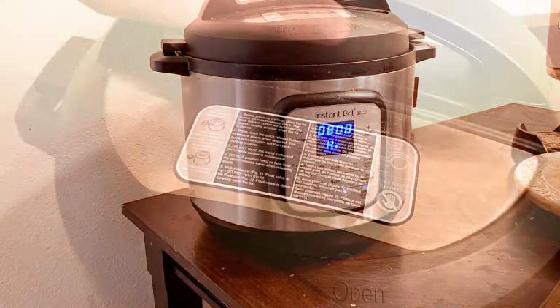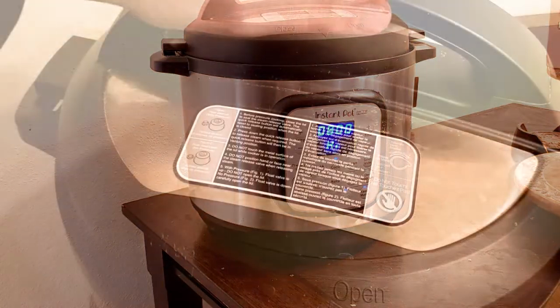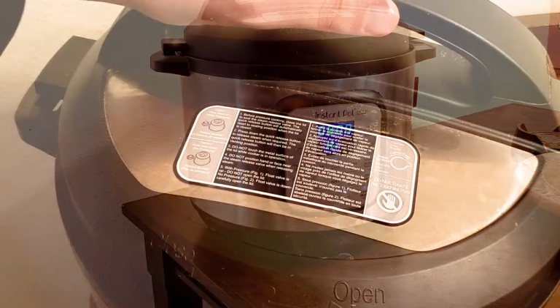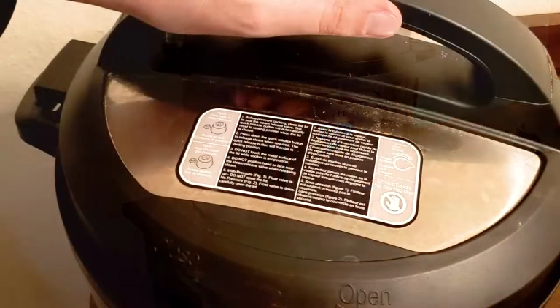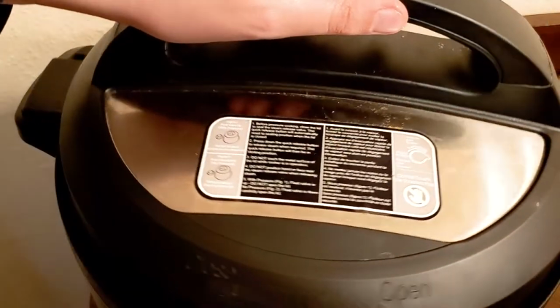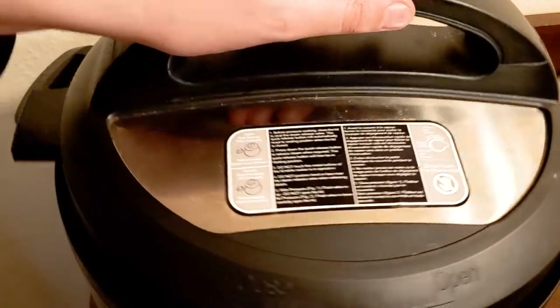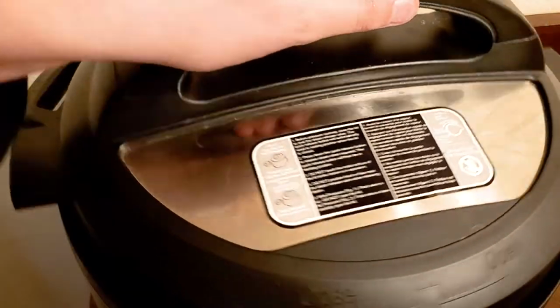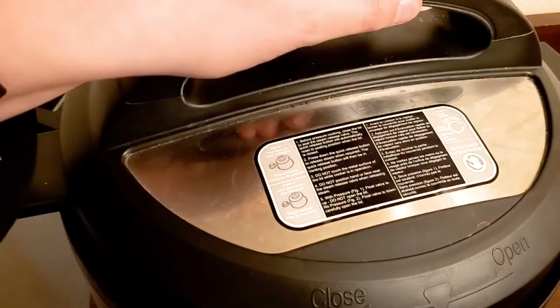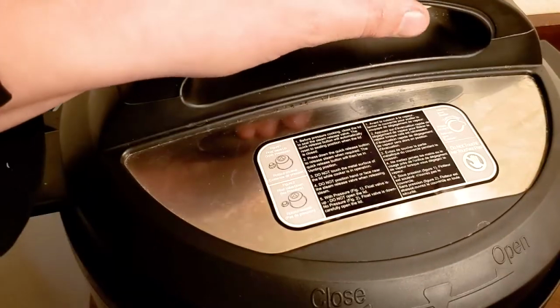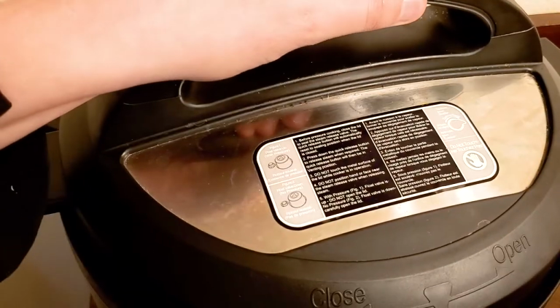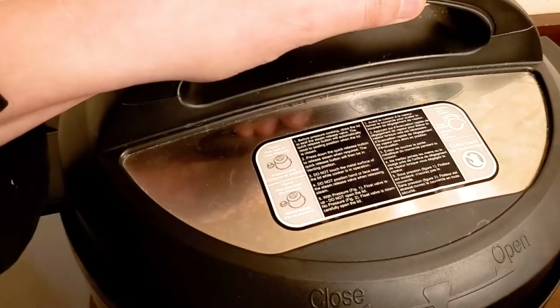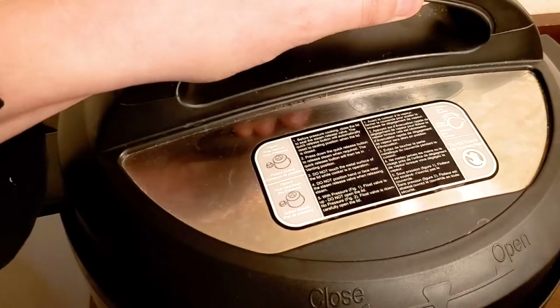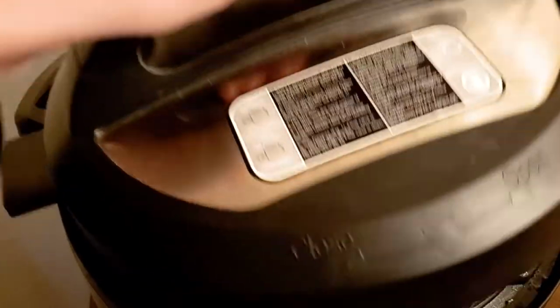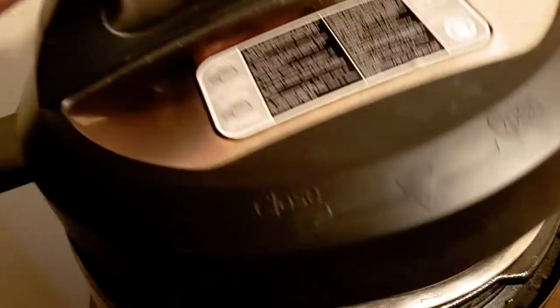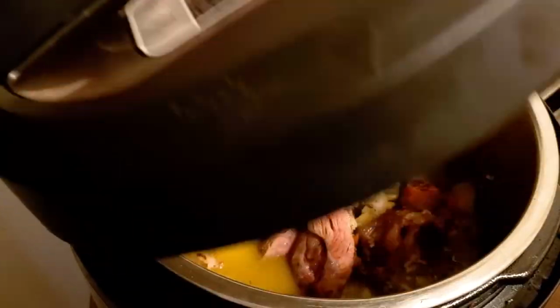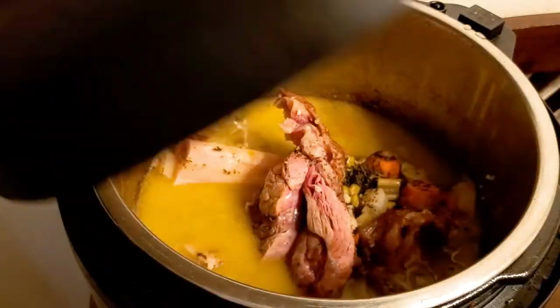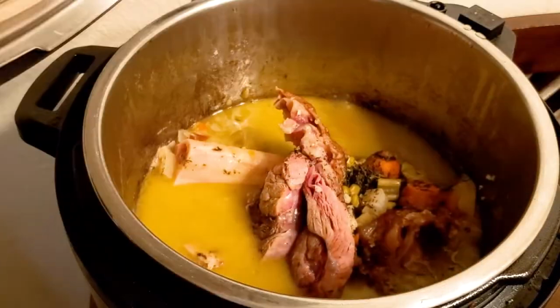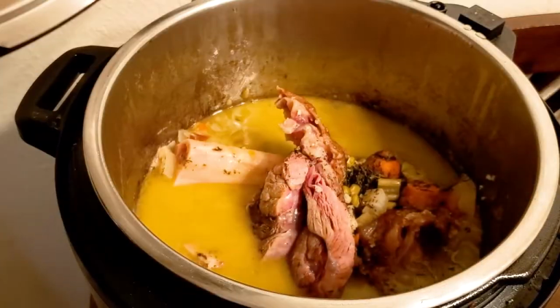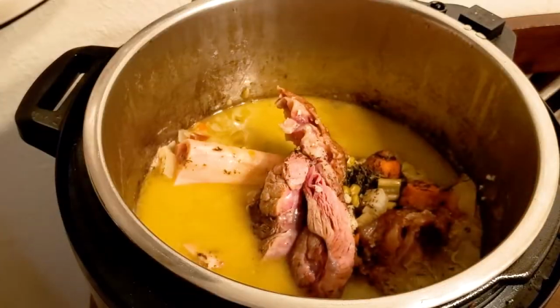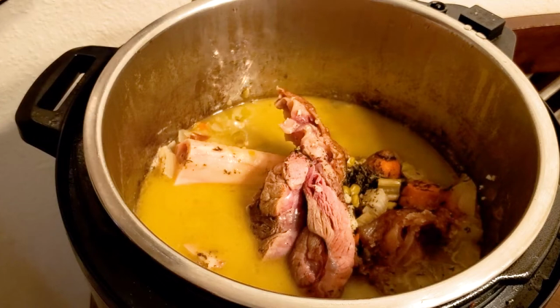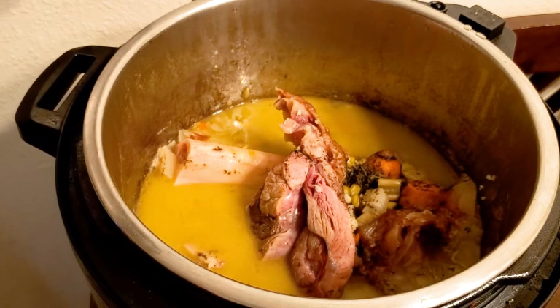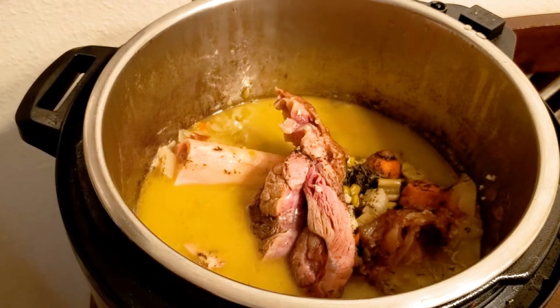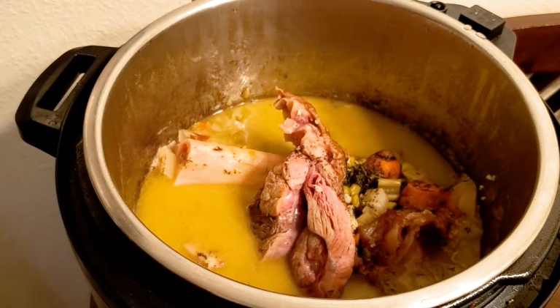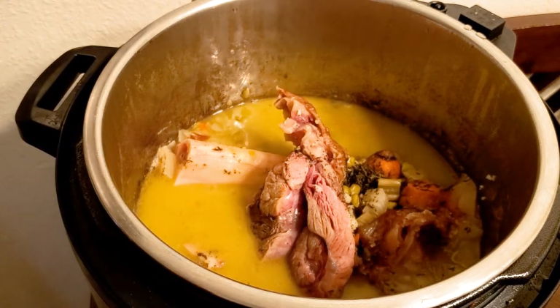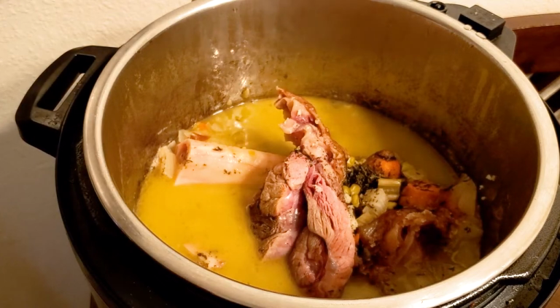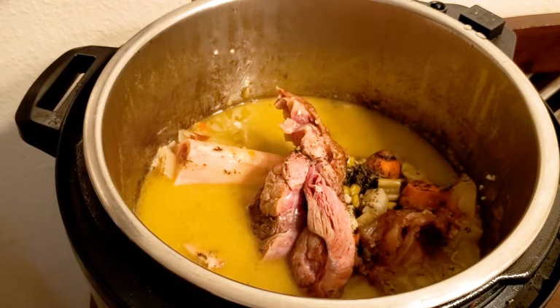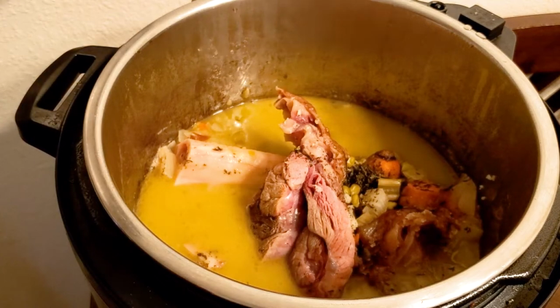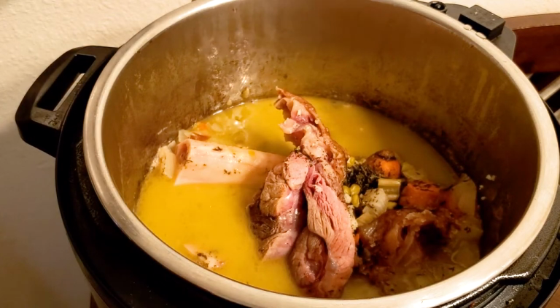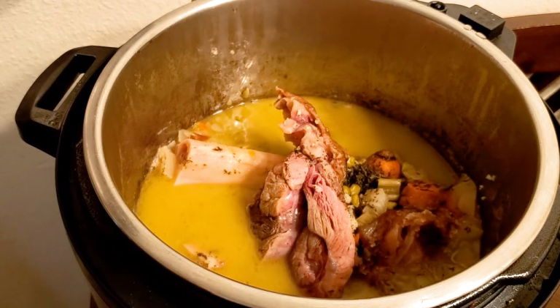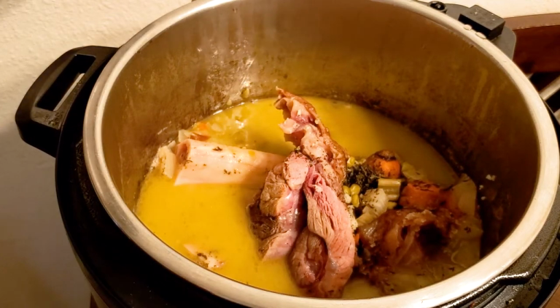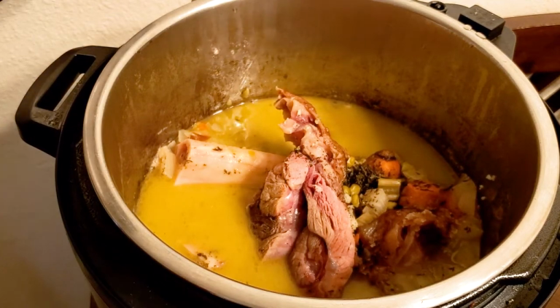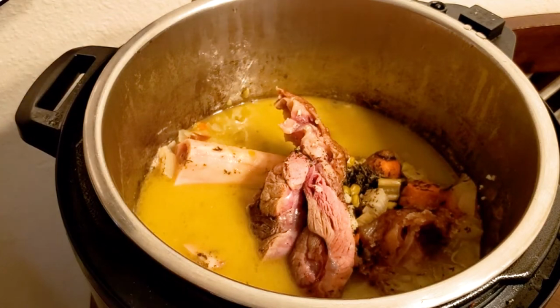Once your soup is cooked, remove the ham hock and the bay leaf. Shred the meat and add it back into the pot.